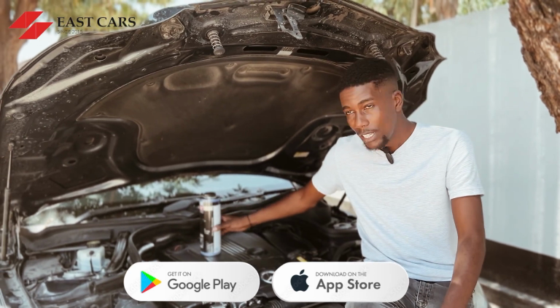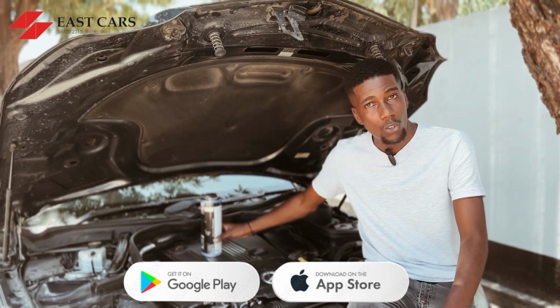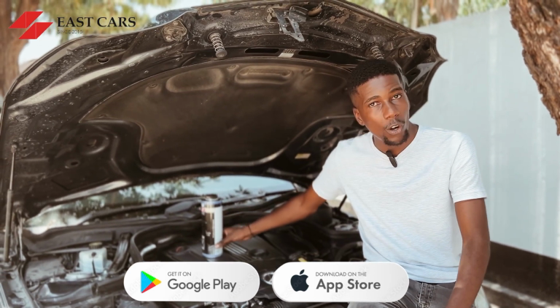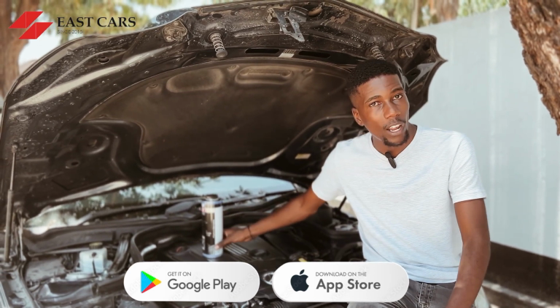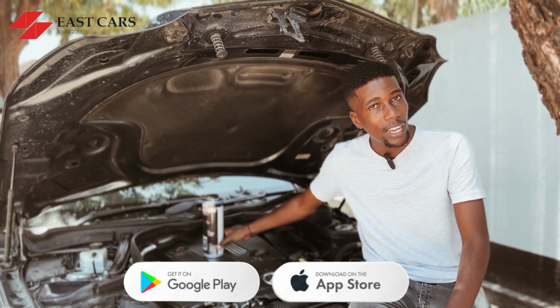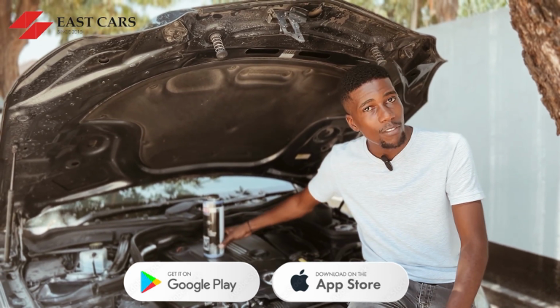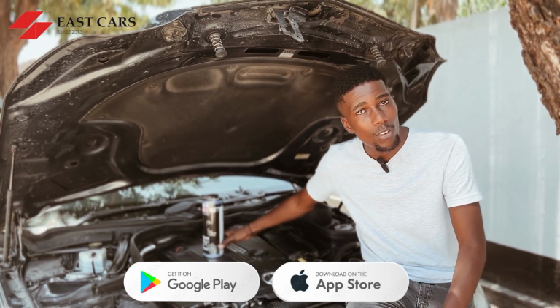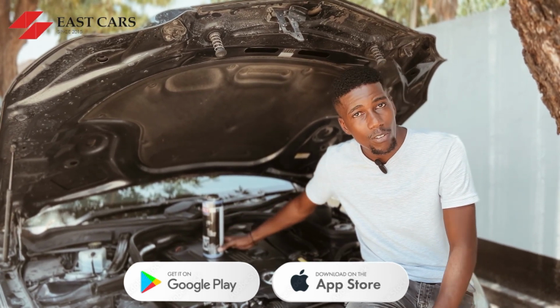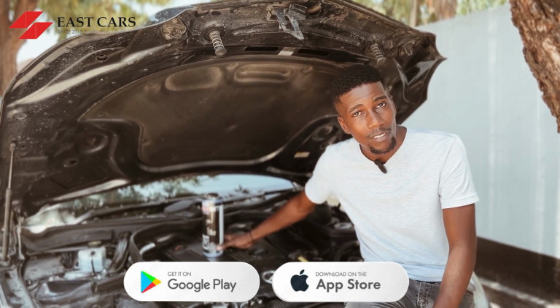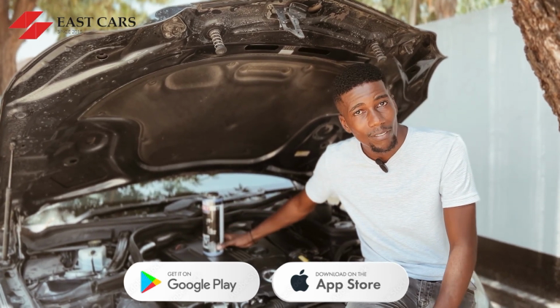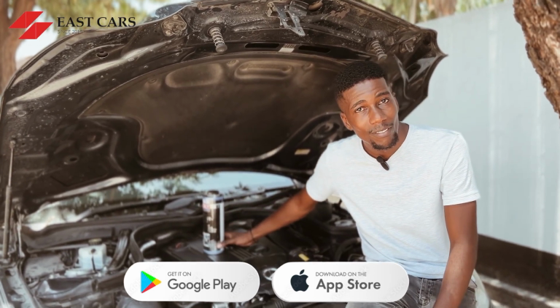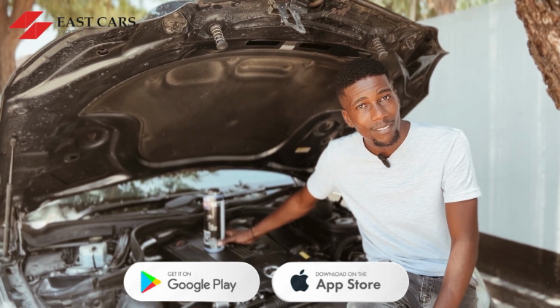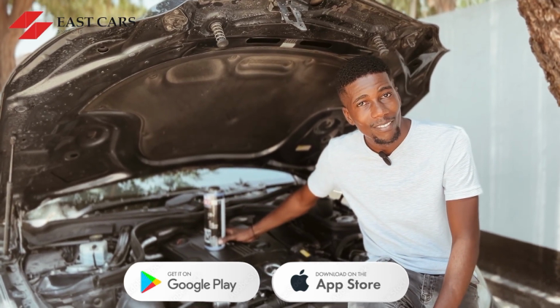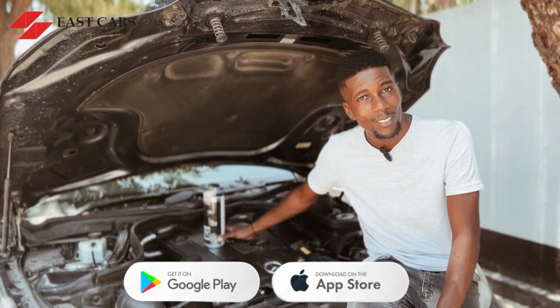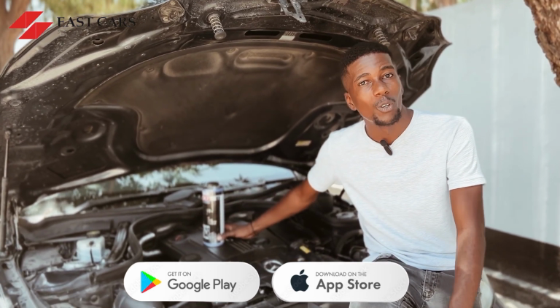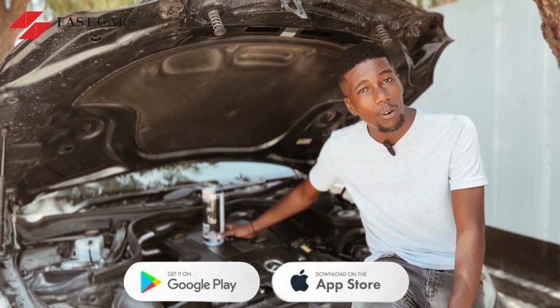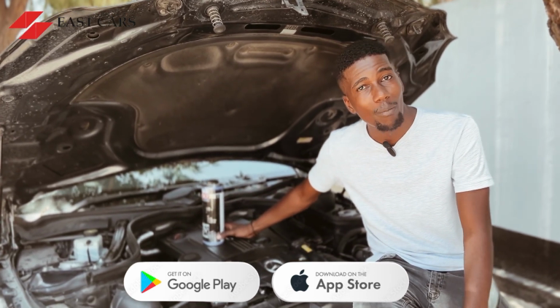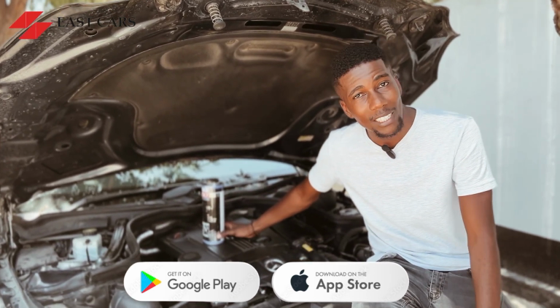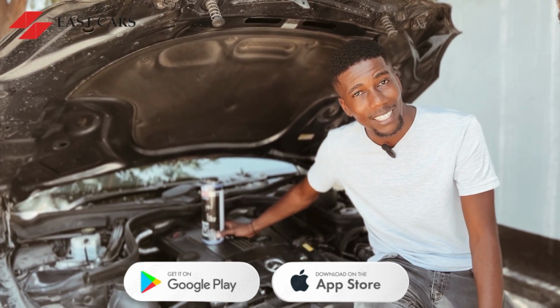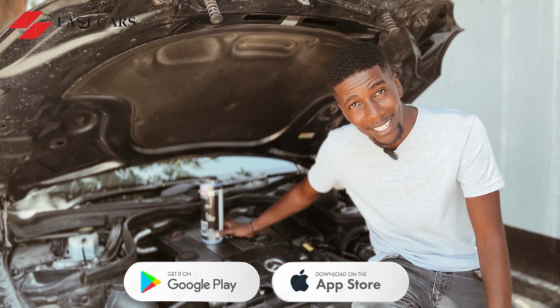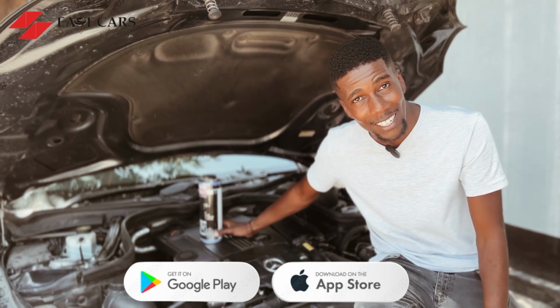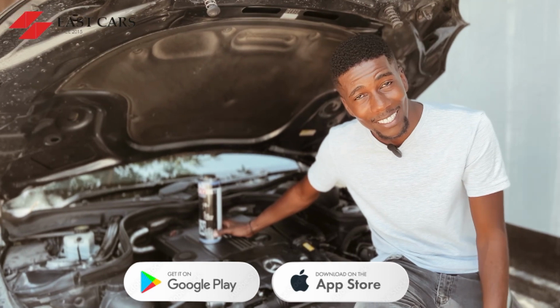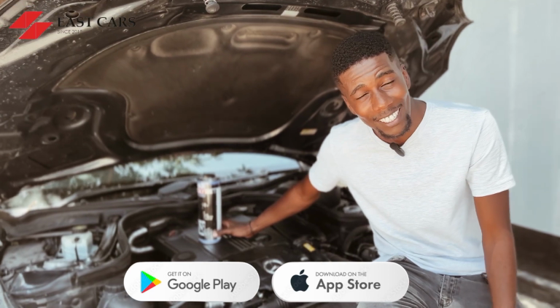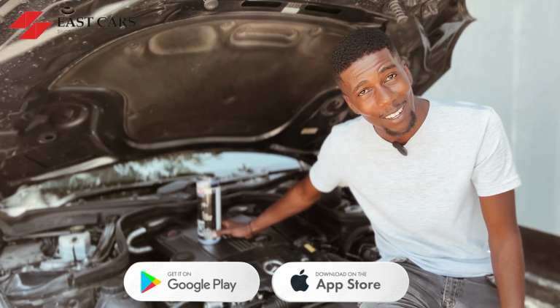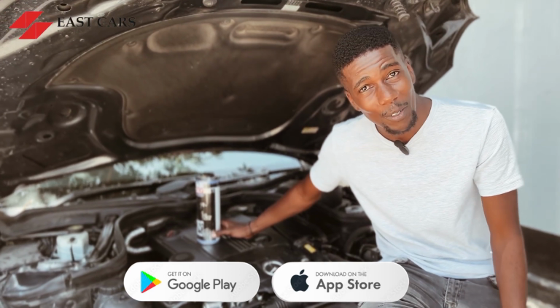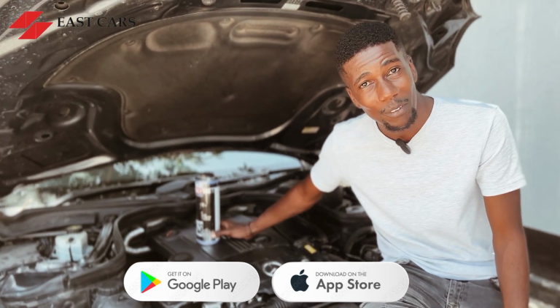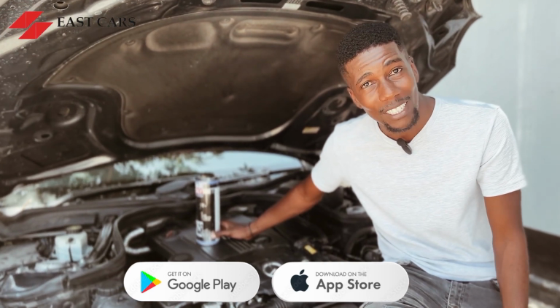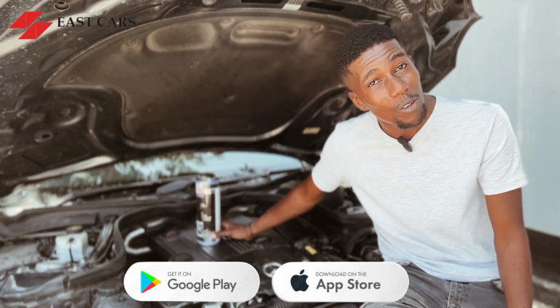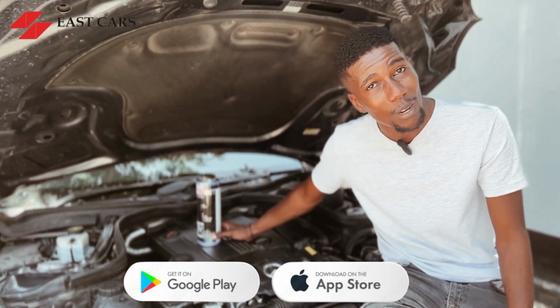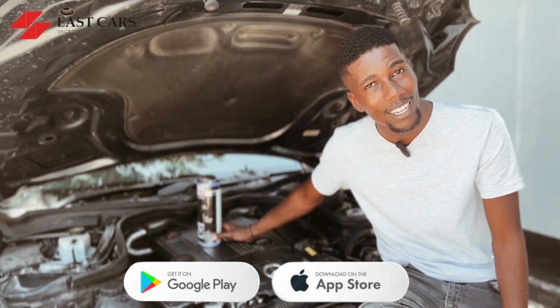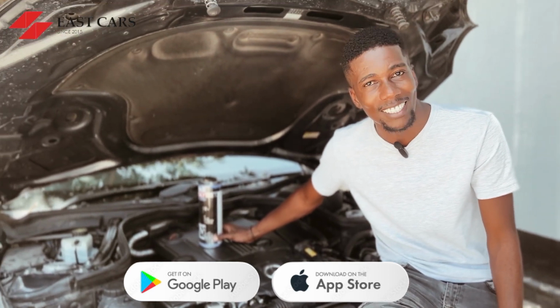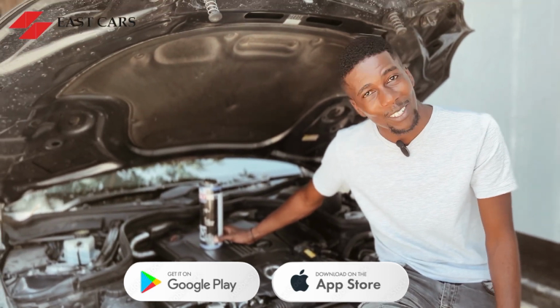See you guys in a great video. I'll save you guys. Bye.